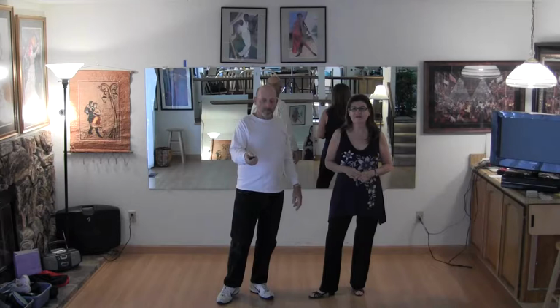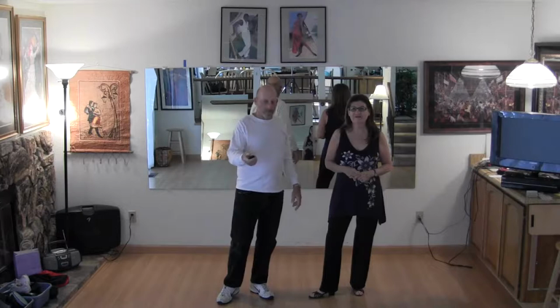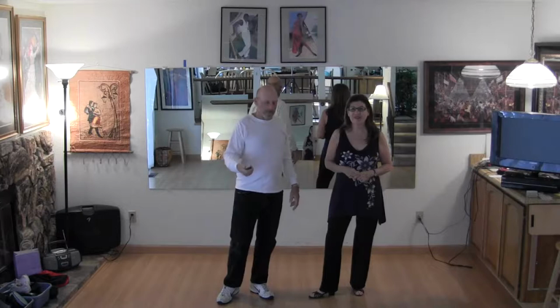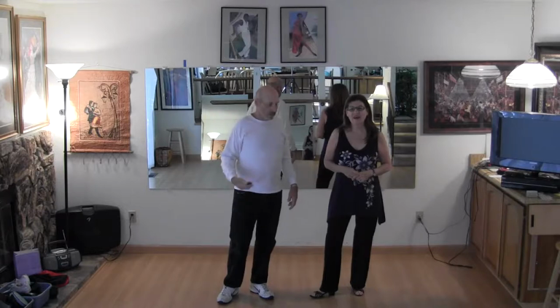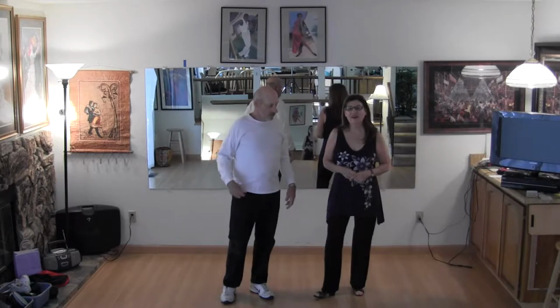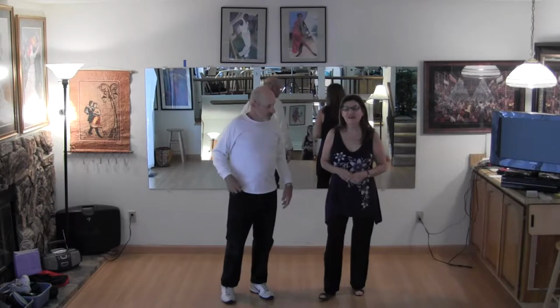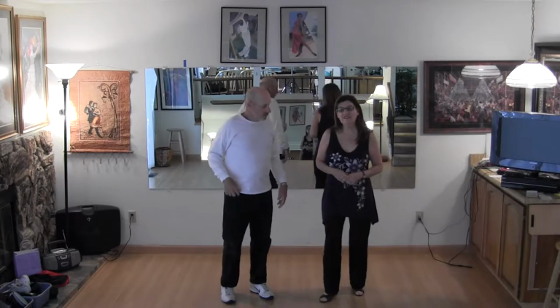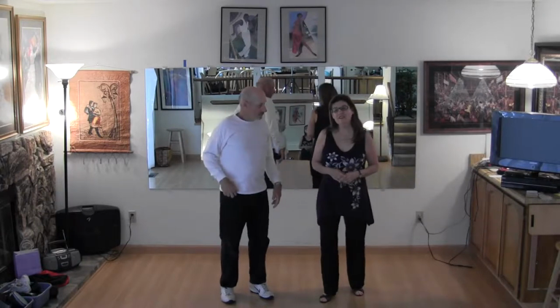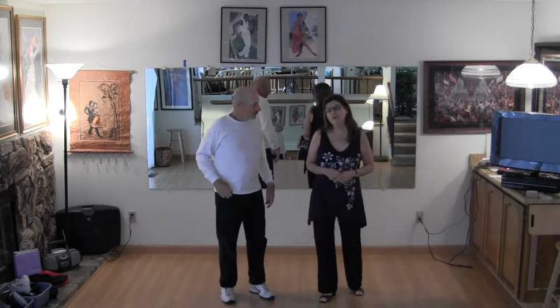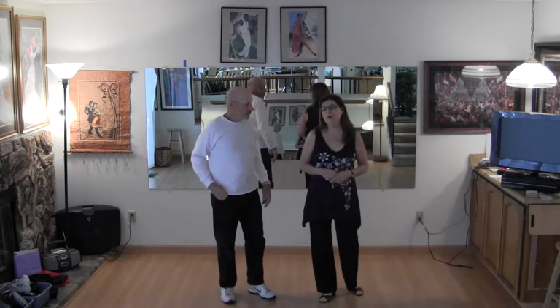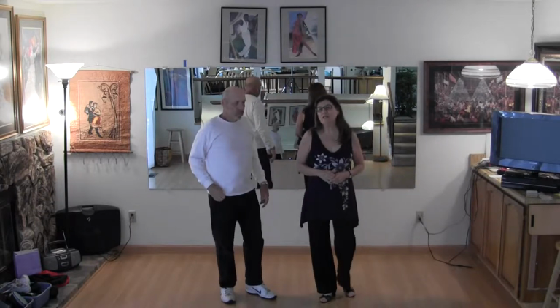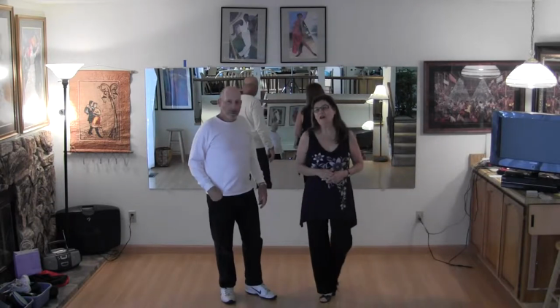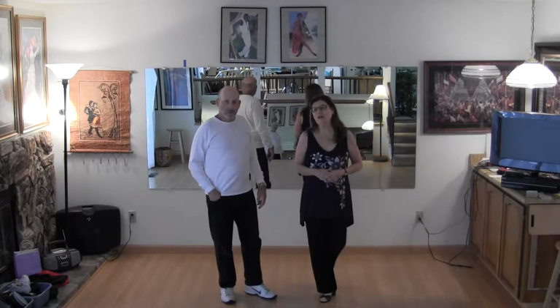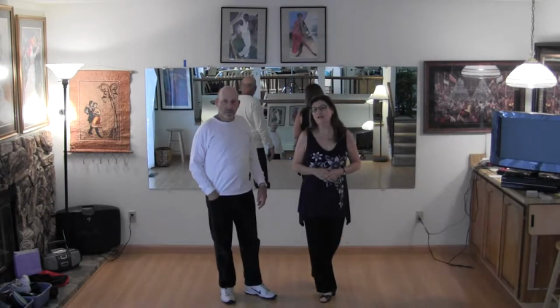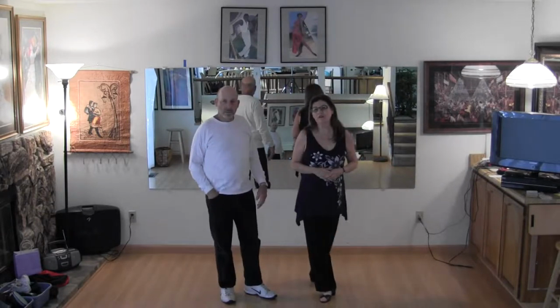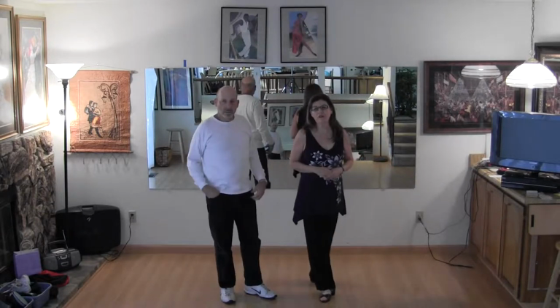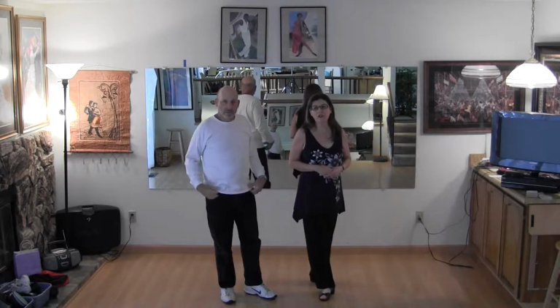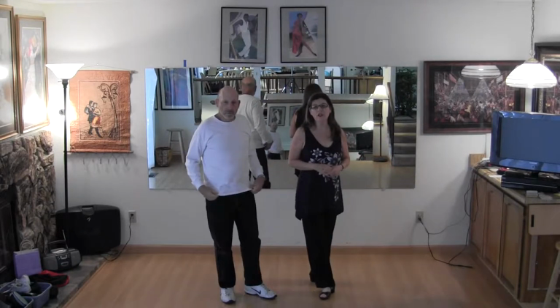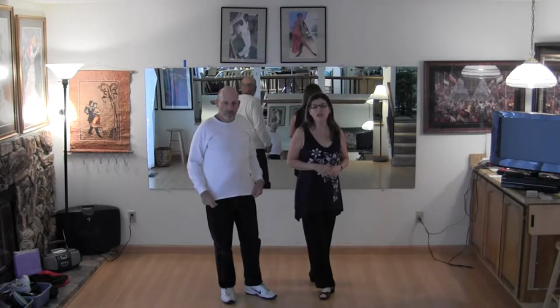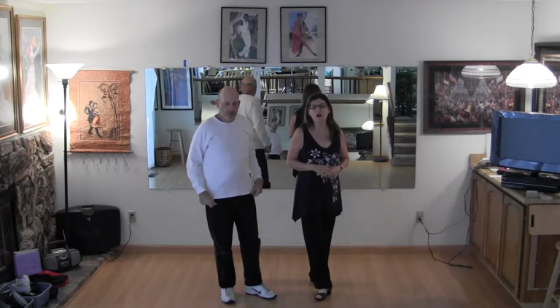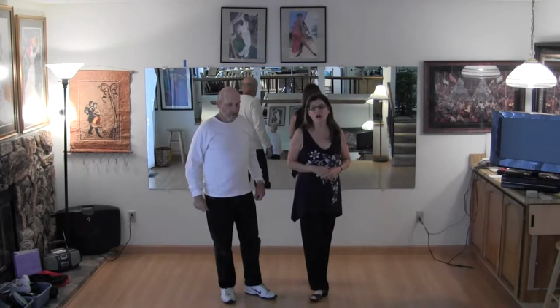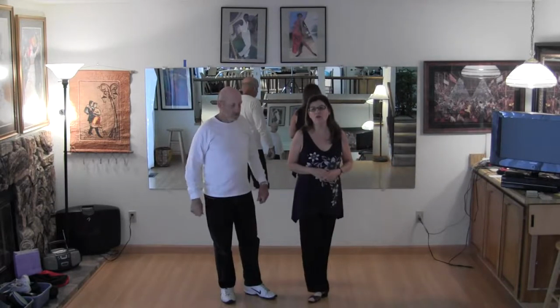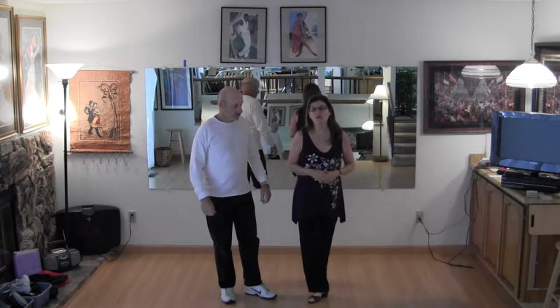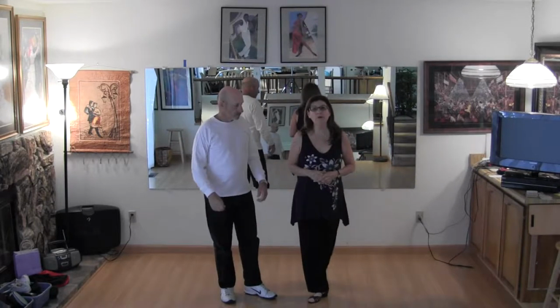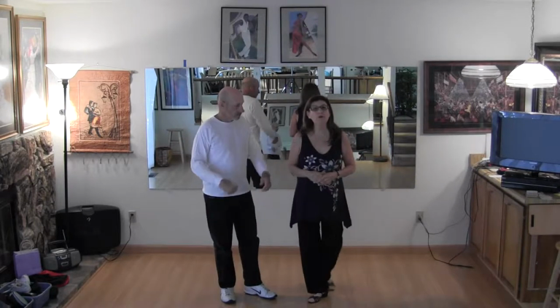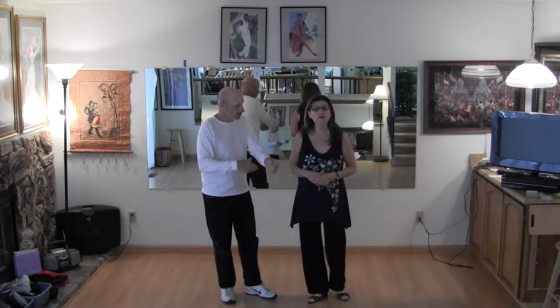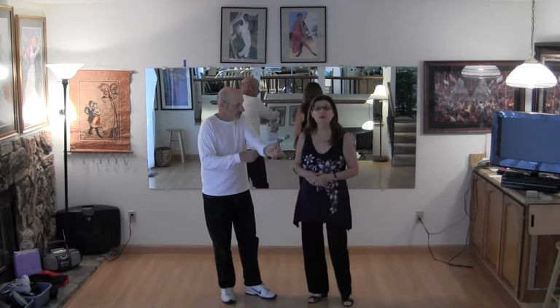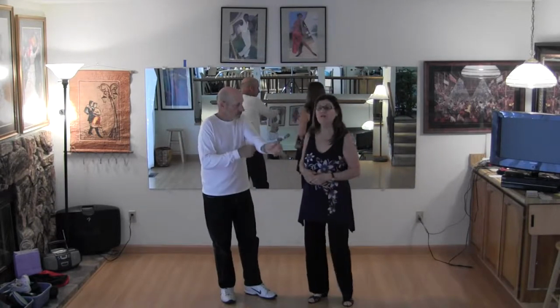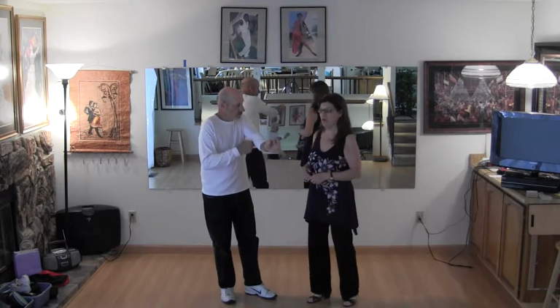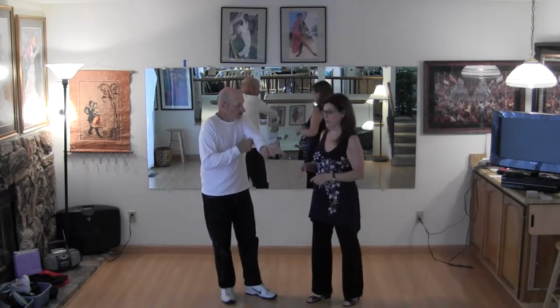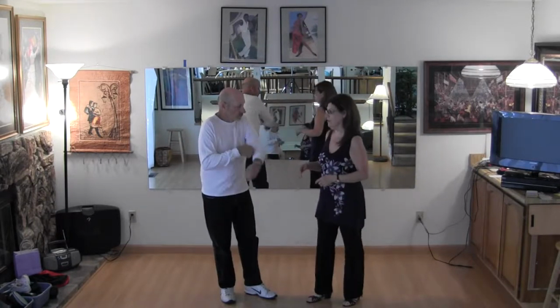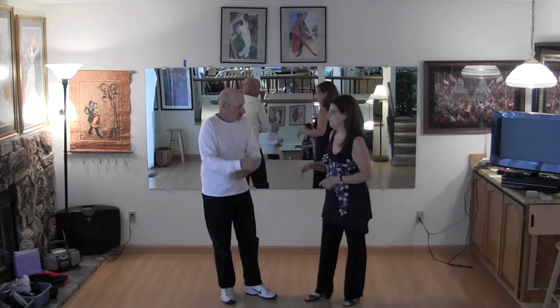Hi, this is what we taught at Finley on November 21st.